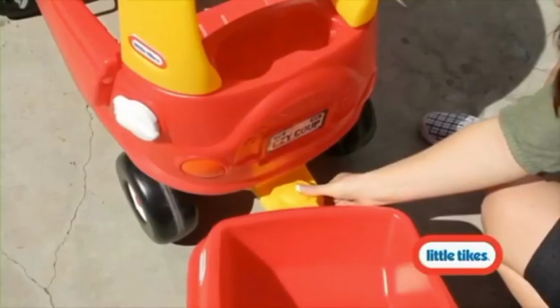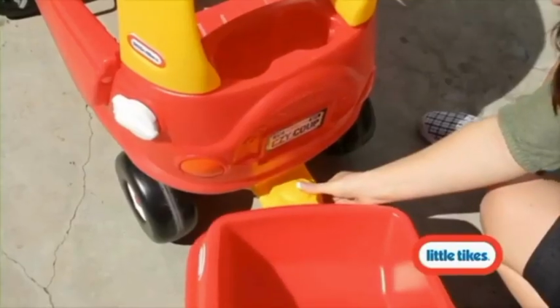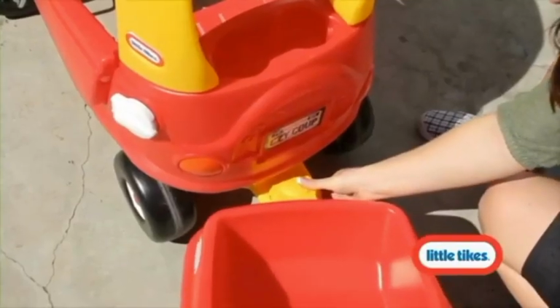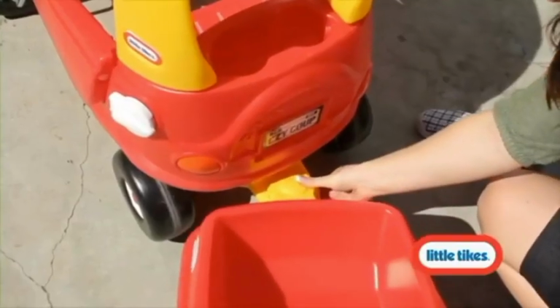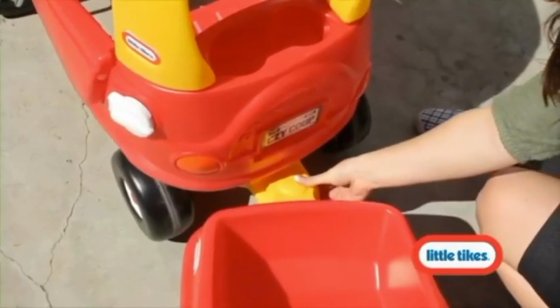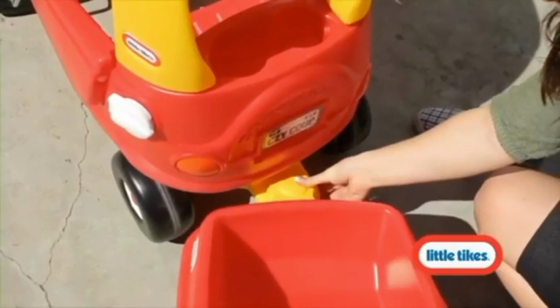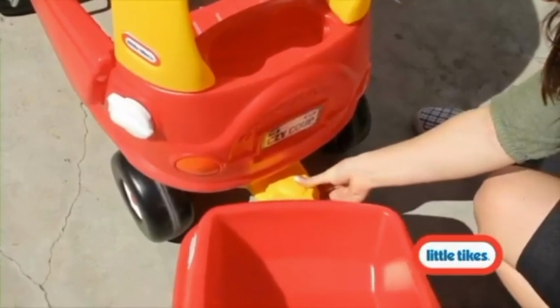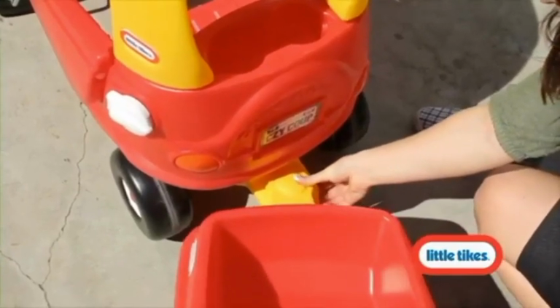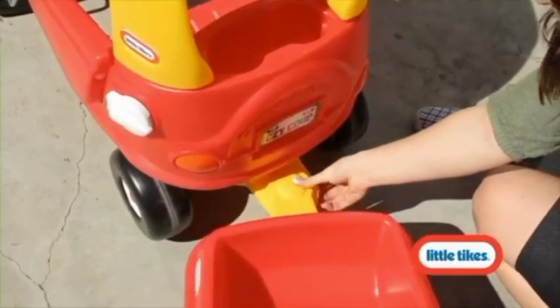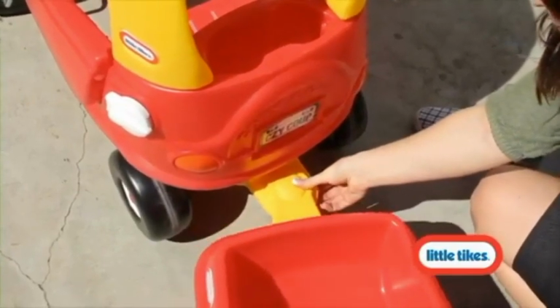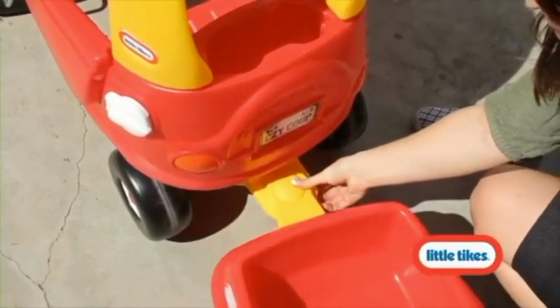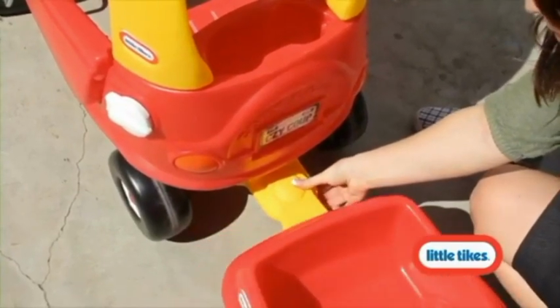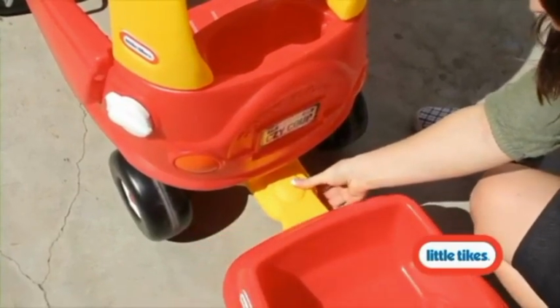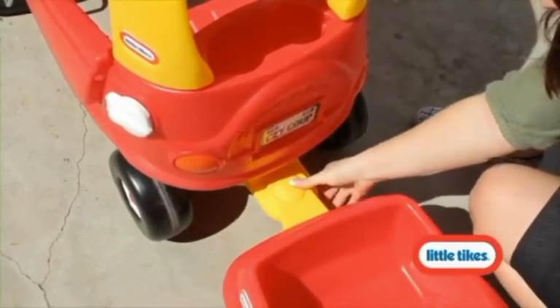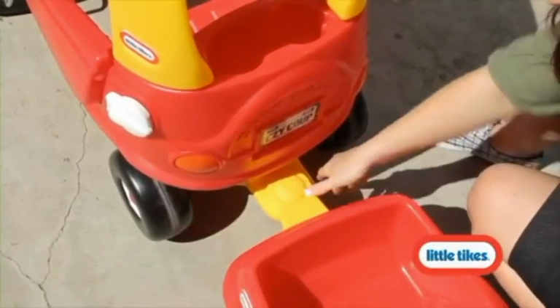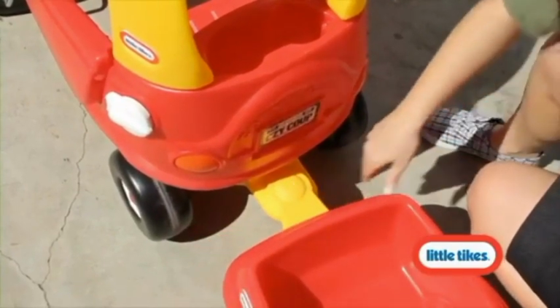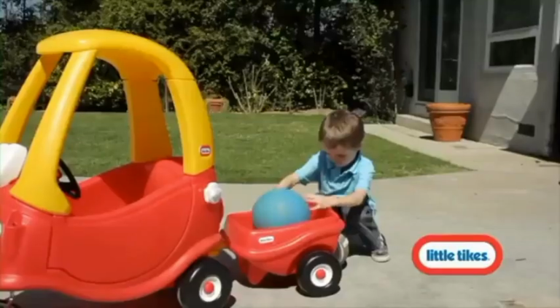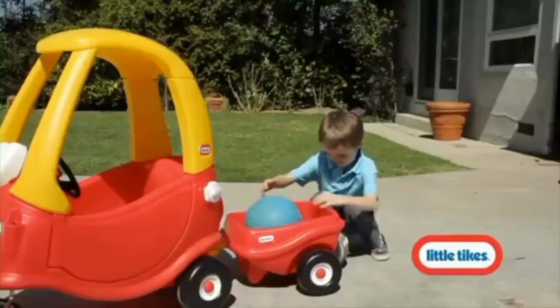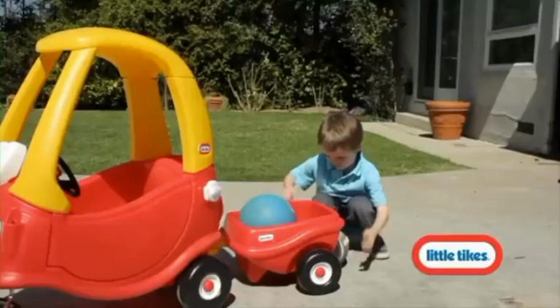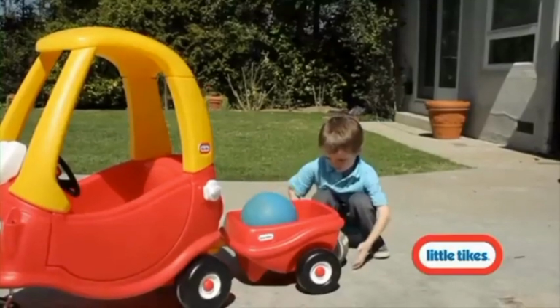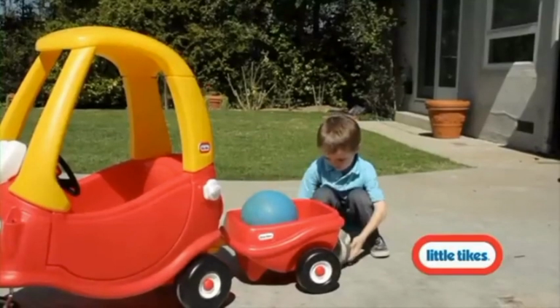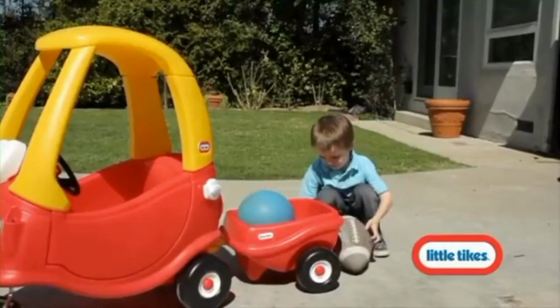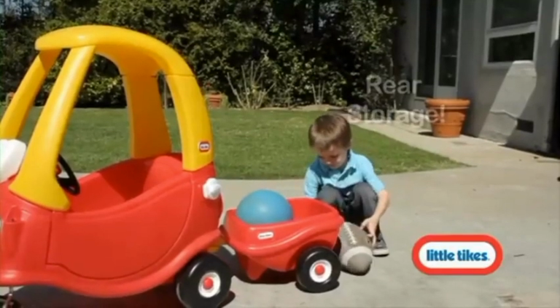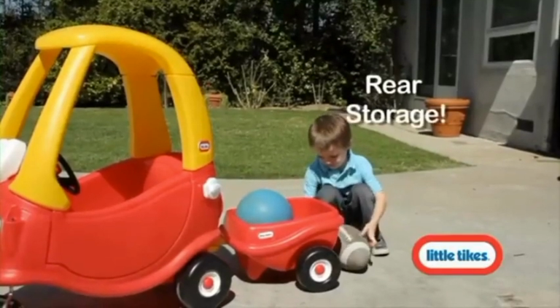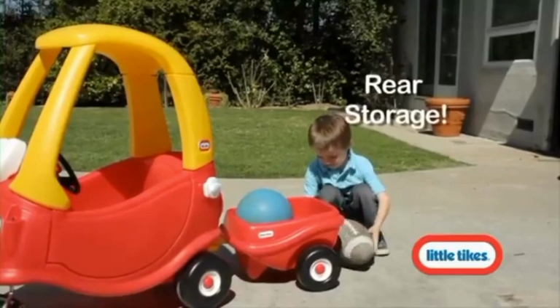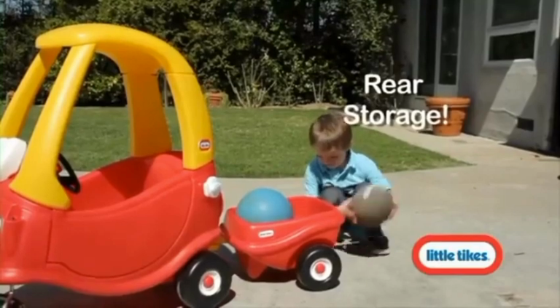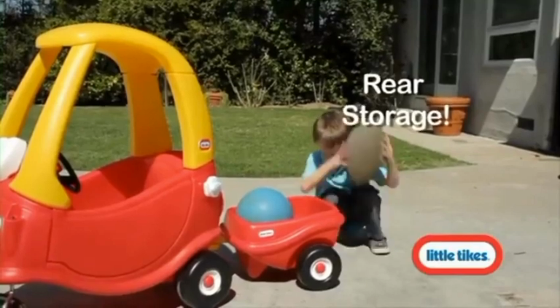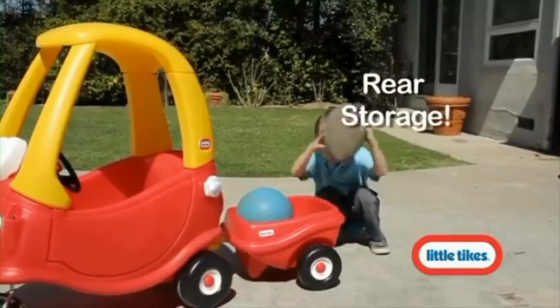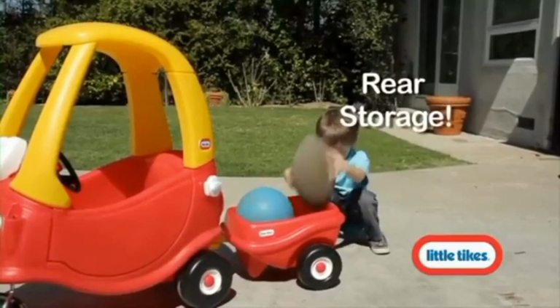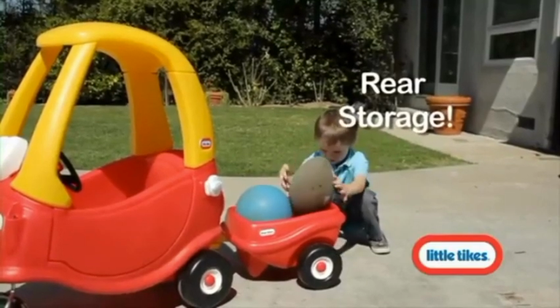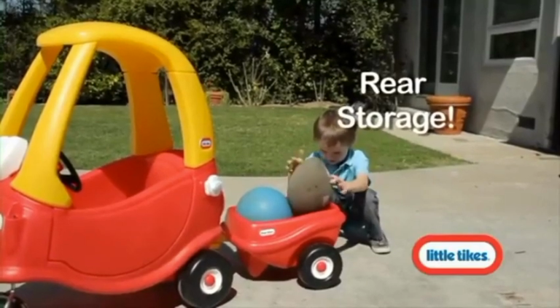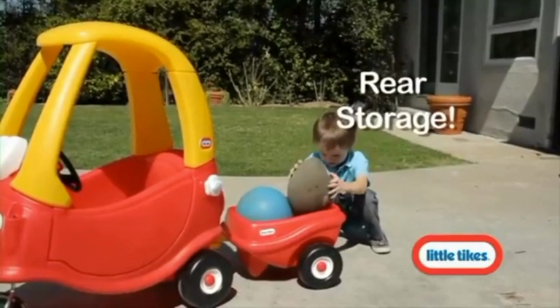The Cozy Trailer easily attaches to all coops and is great for towing take-along toys.